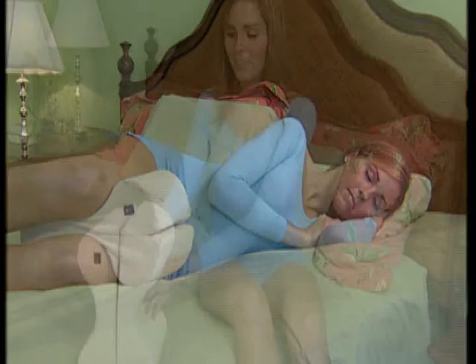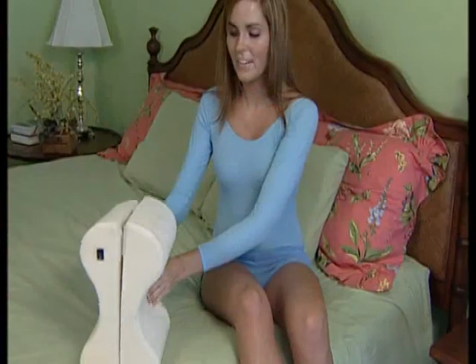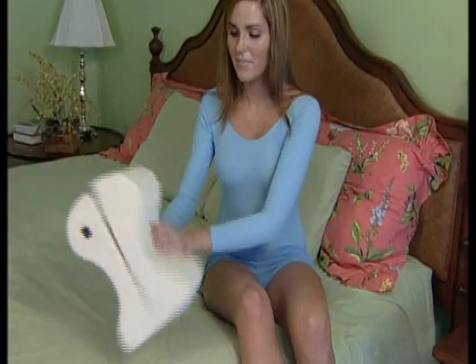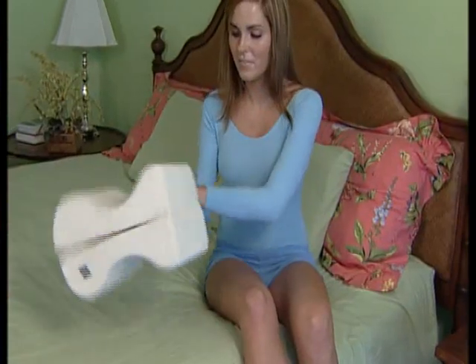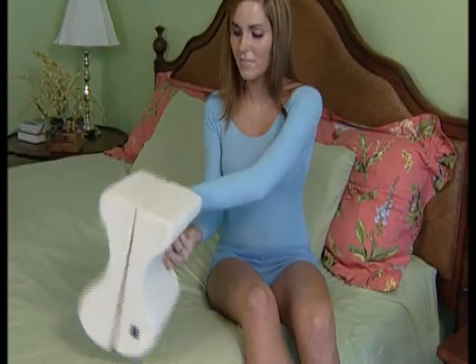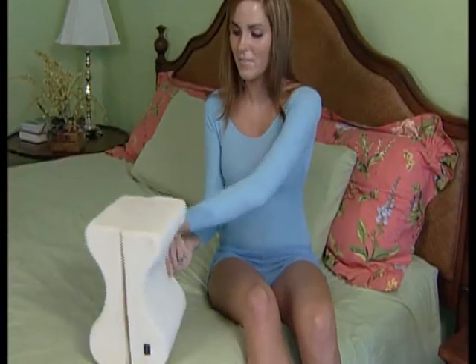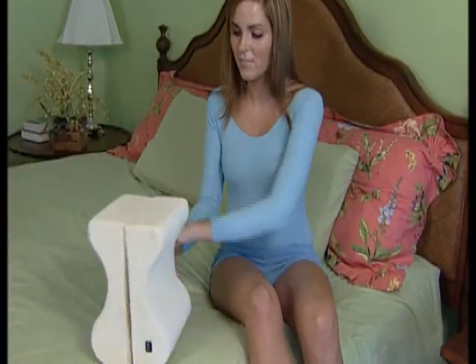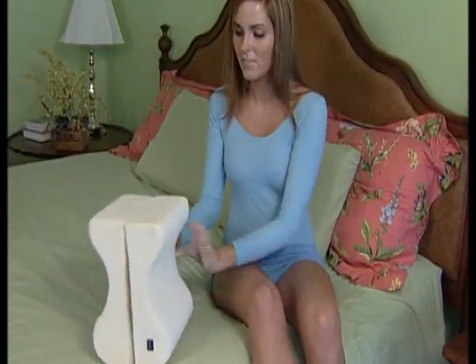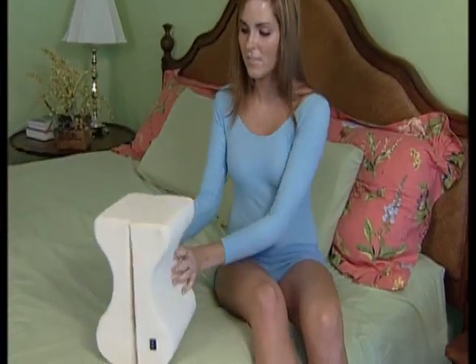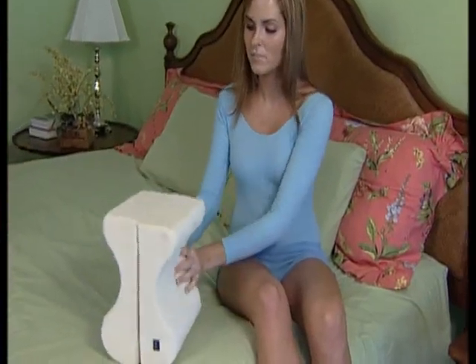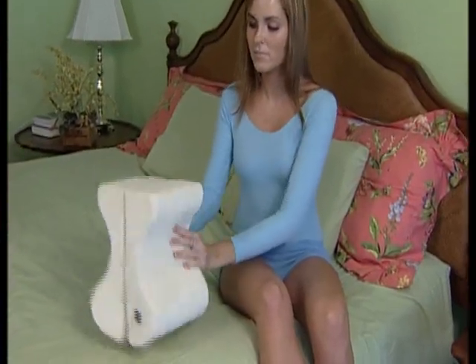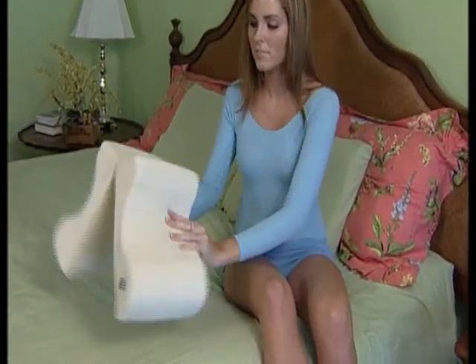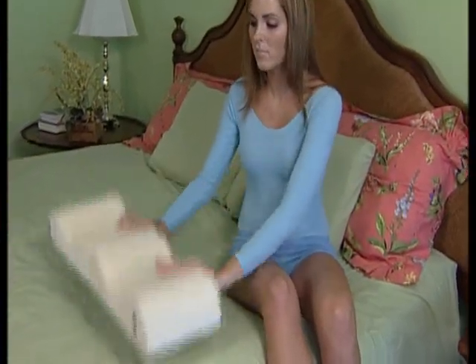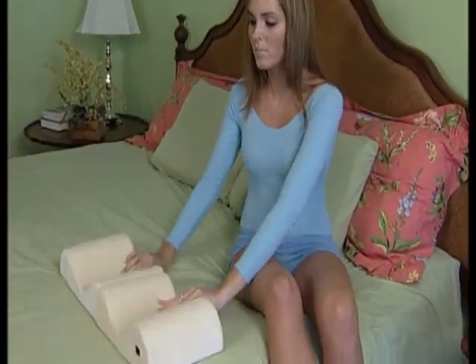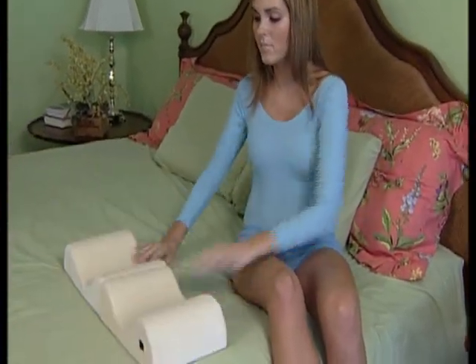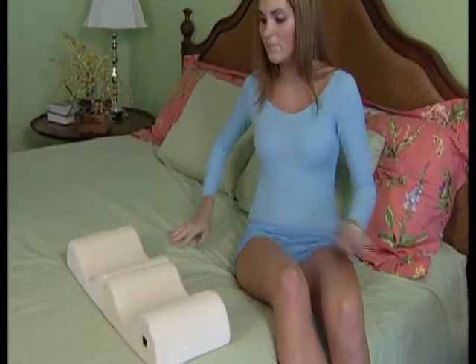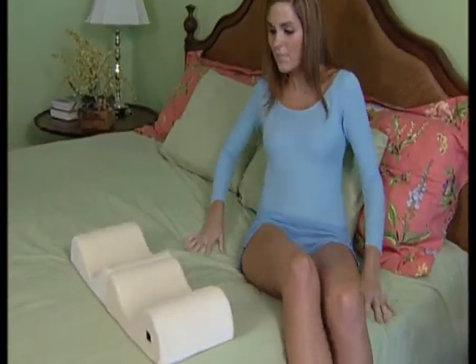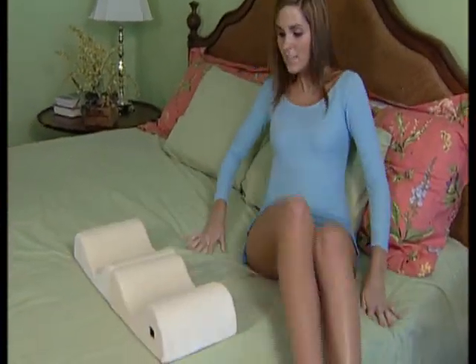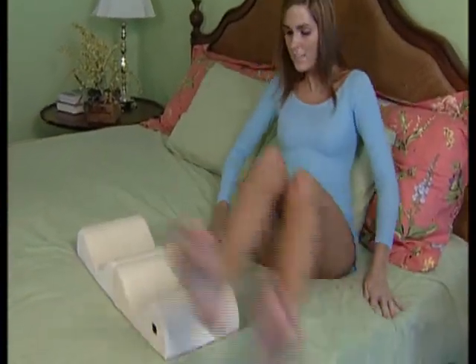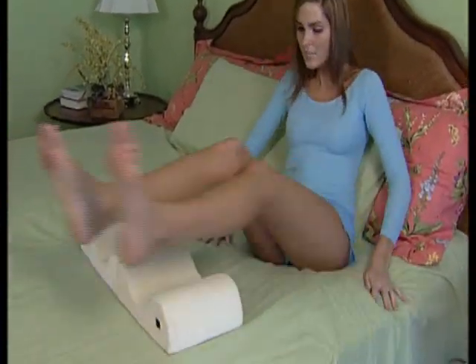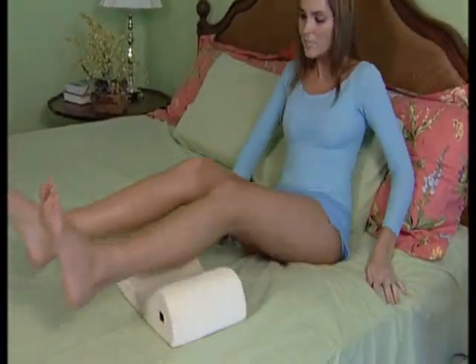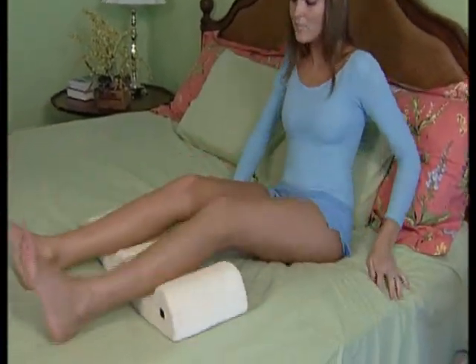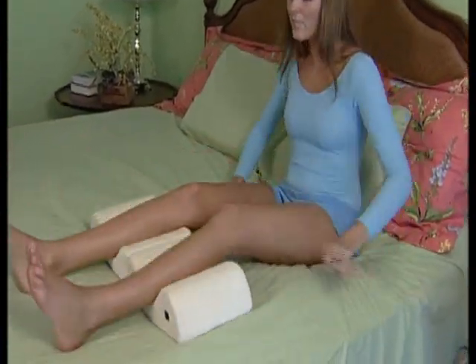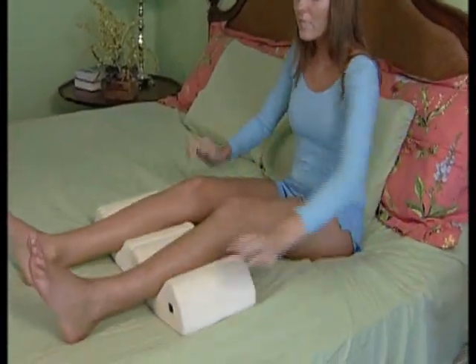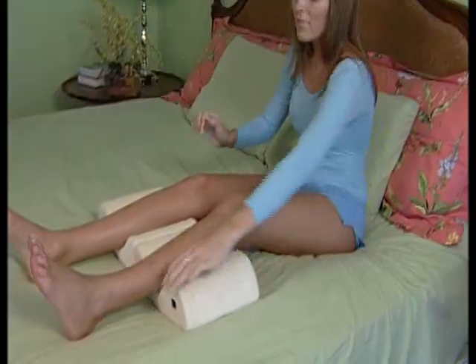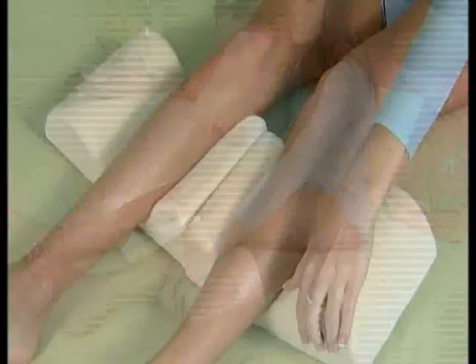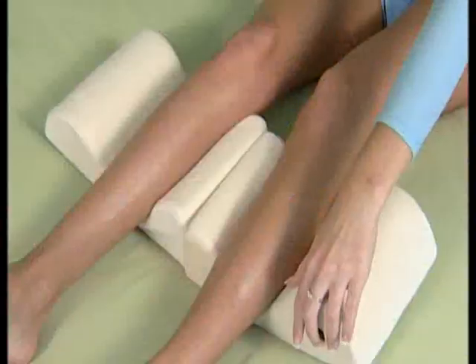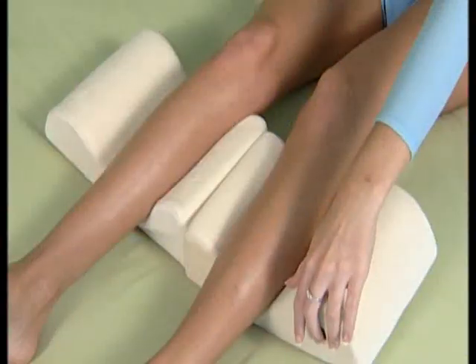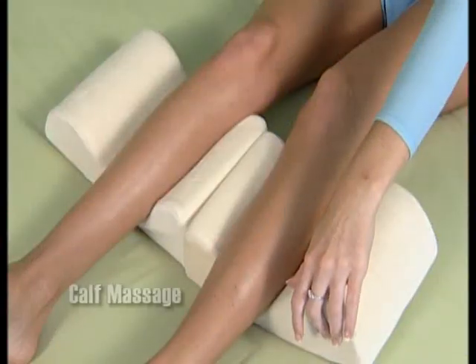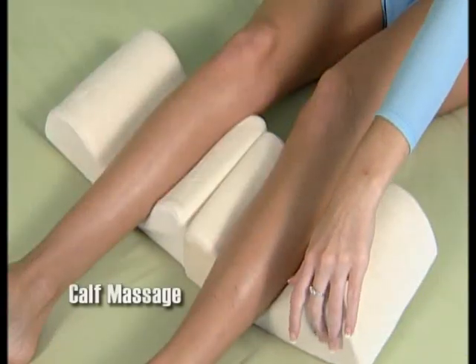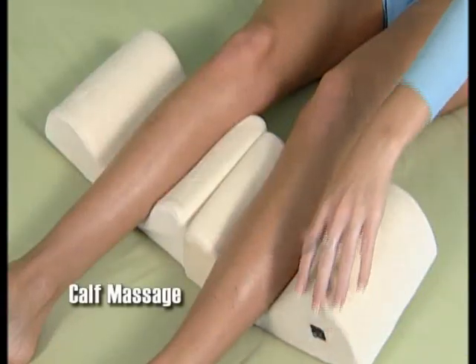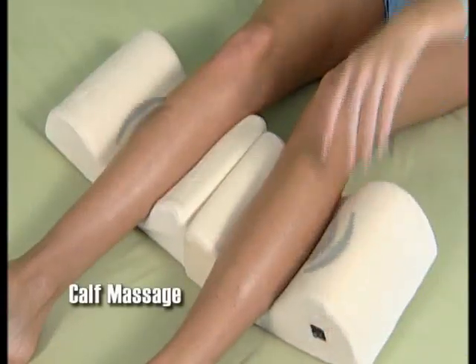It easily converts to elevate and cradle your calves in comfort. And it massages and soothes tense muscles and circulation.